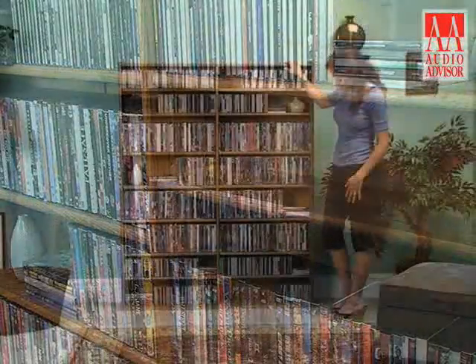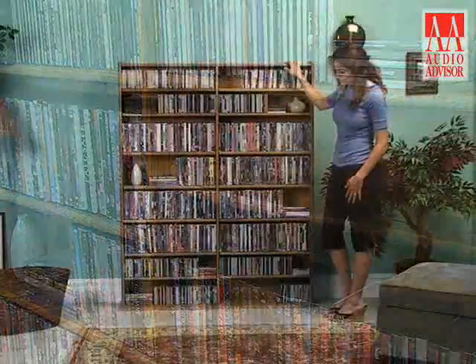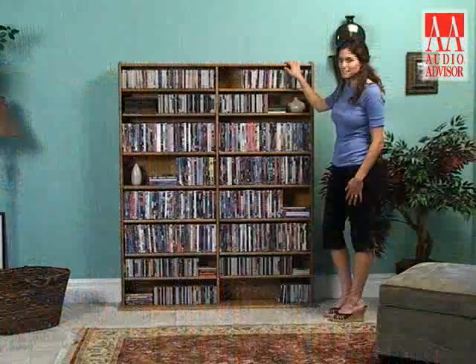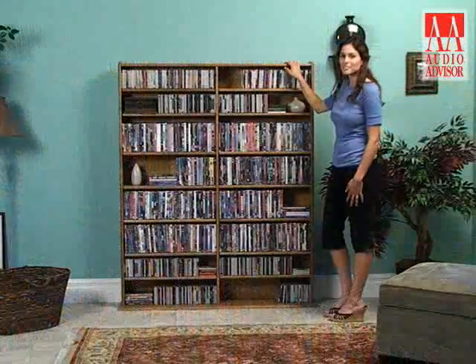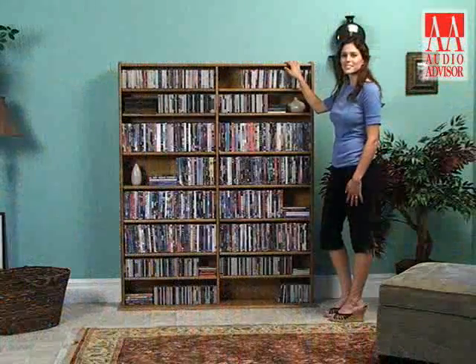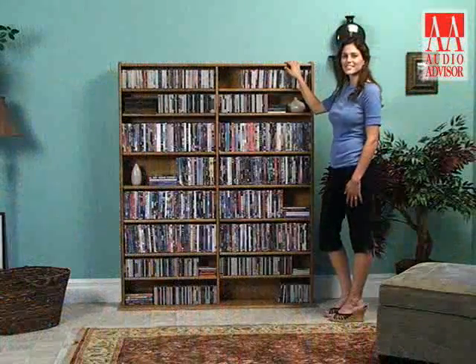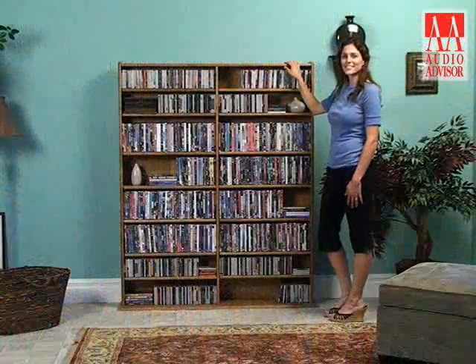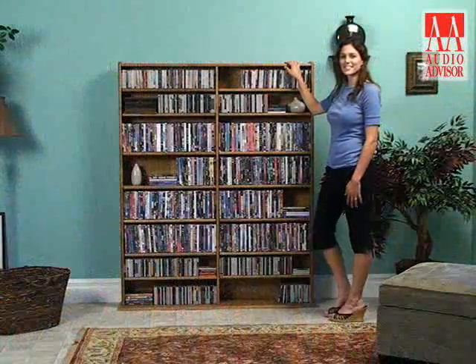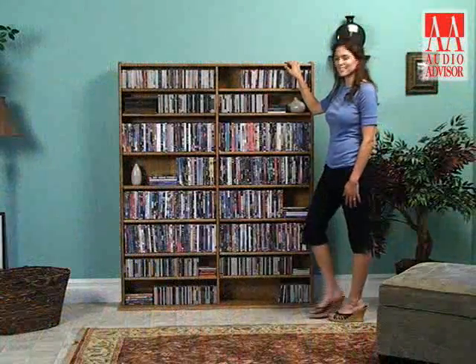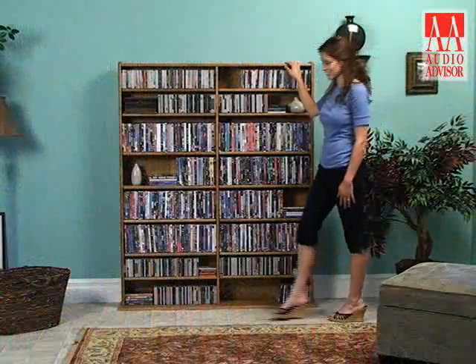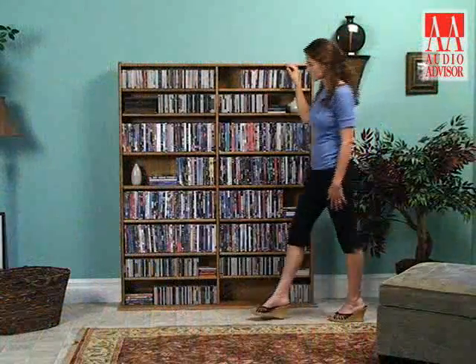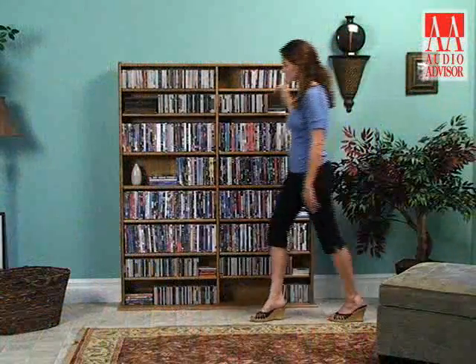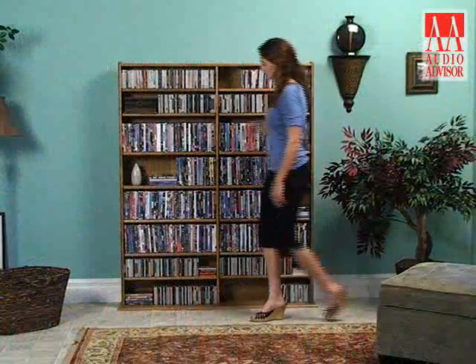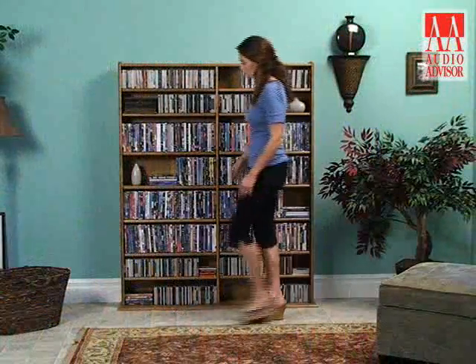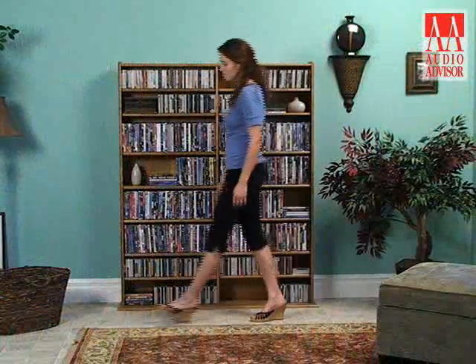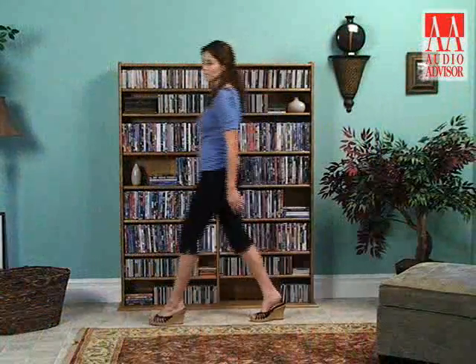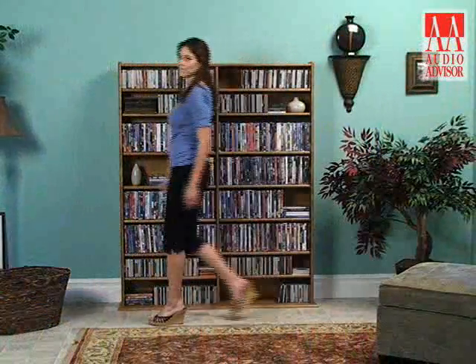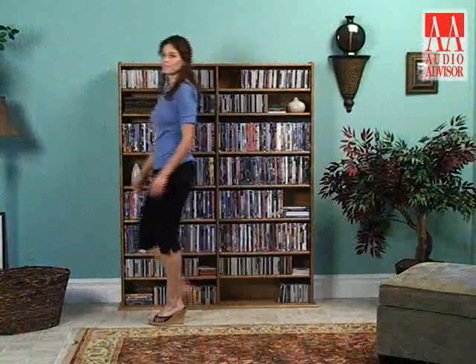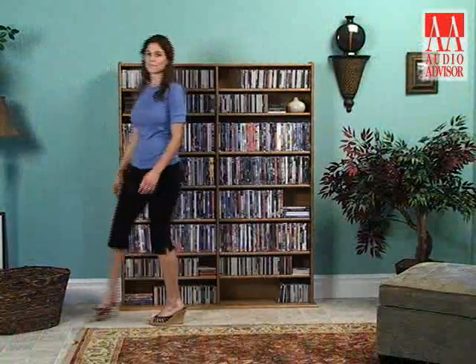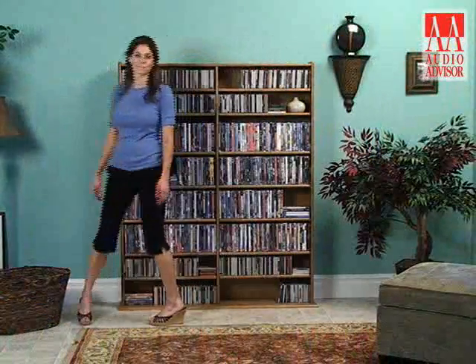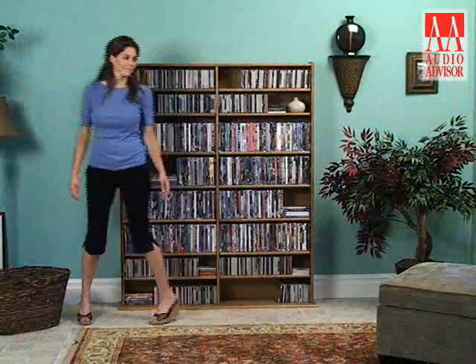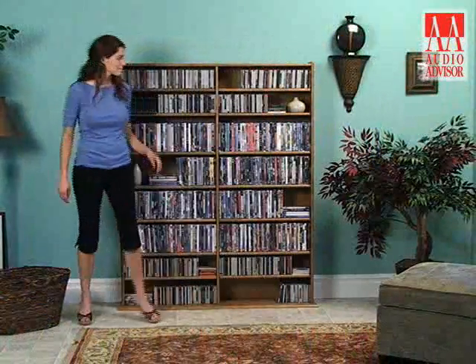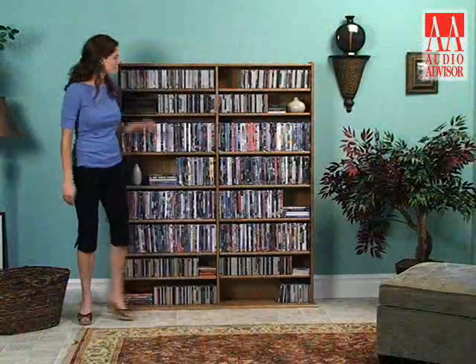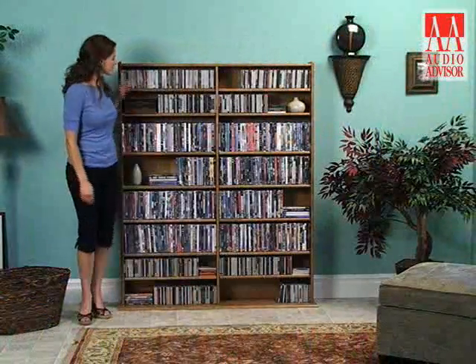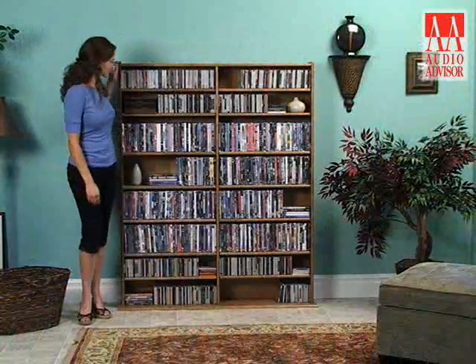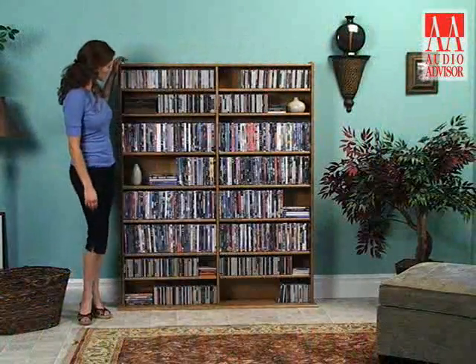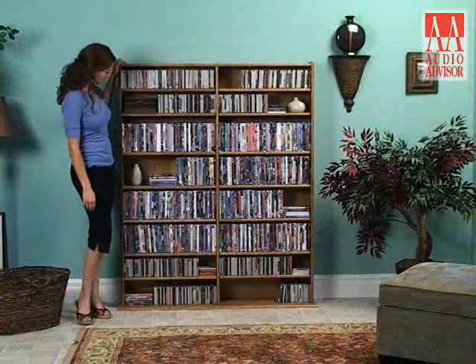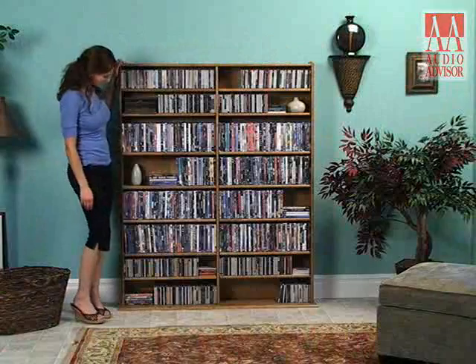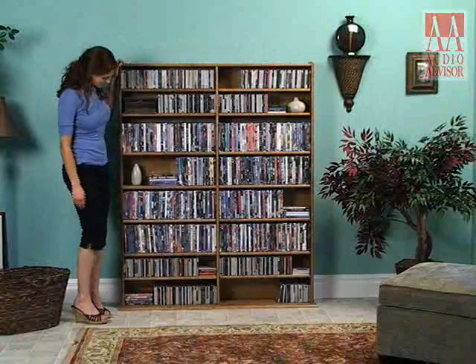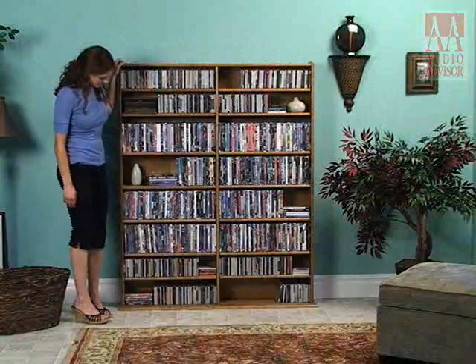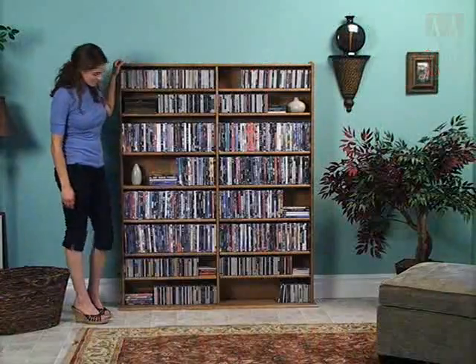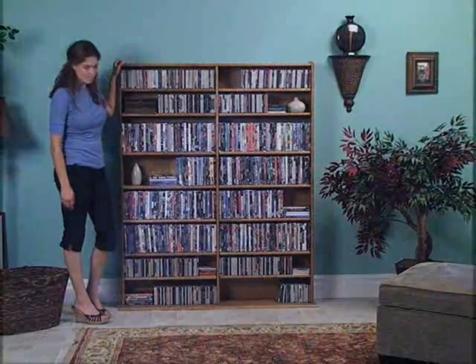This has been an exclusive video for Audio Advisor on the Real Wood MM1200 Multimedia Wall Unit.